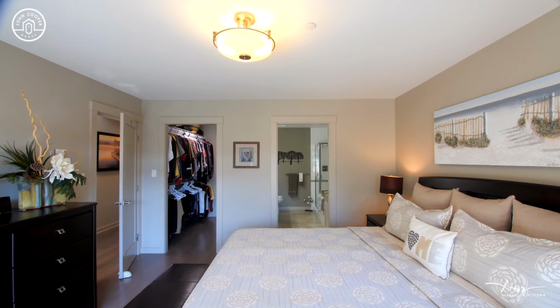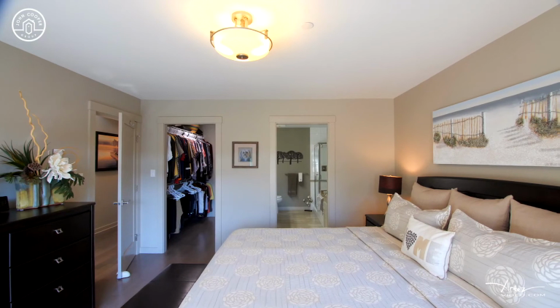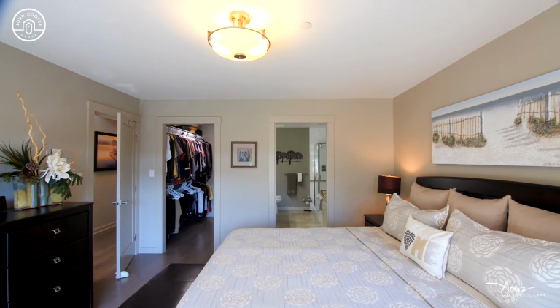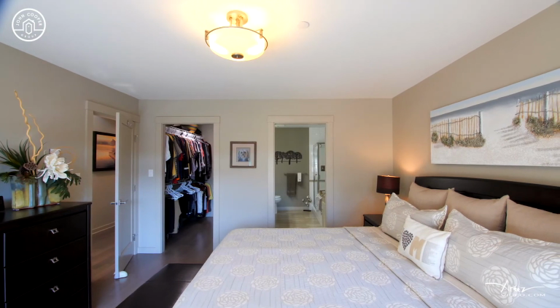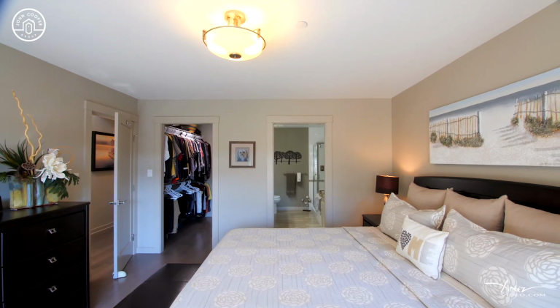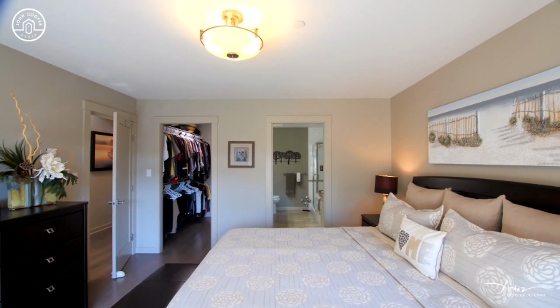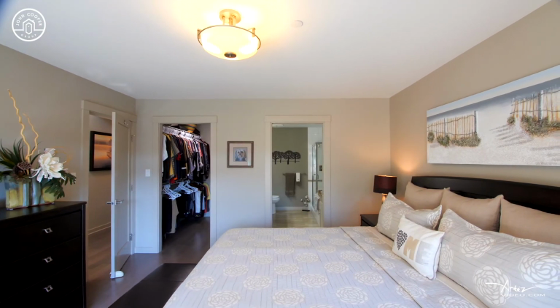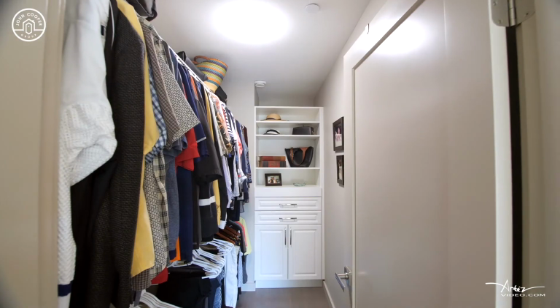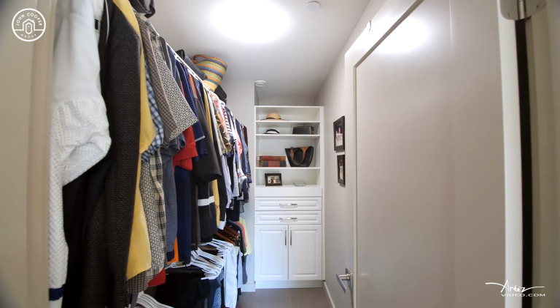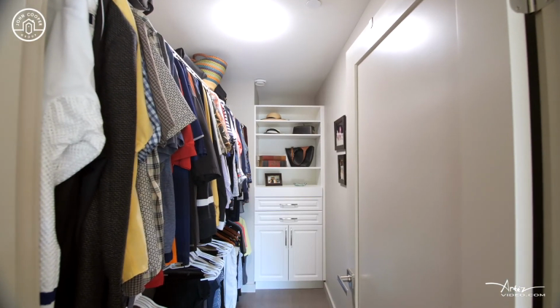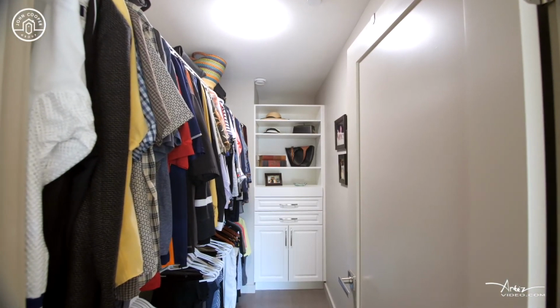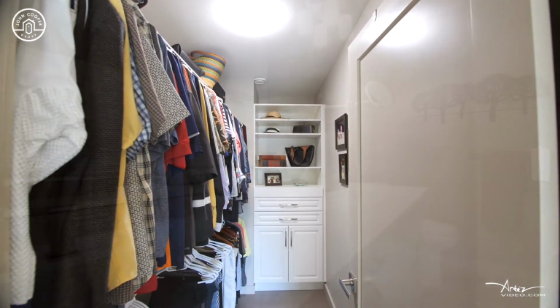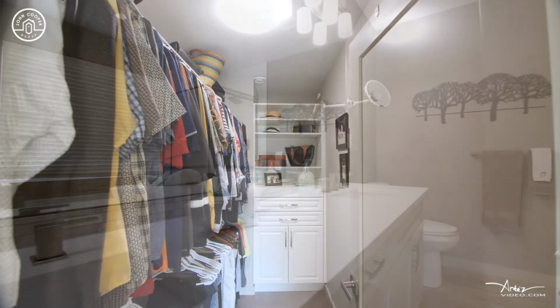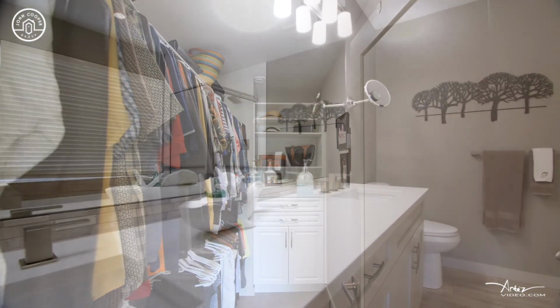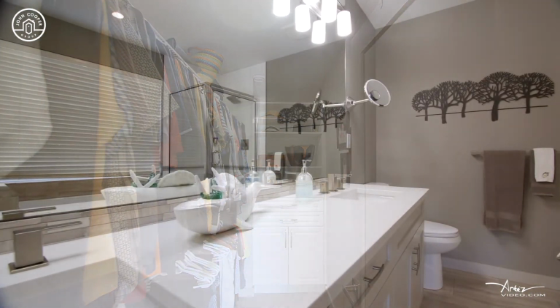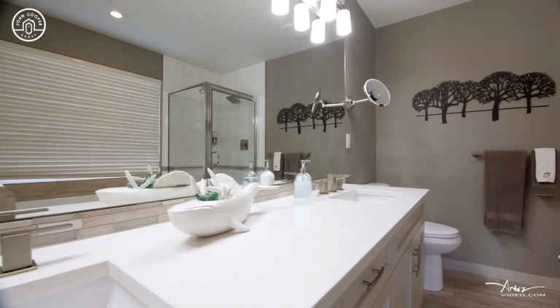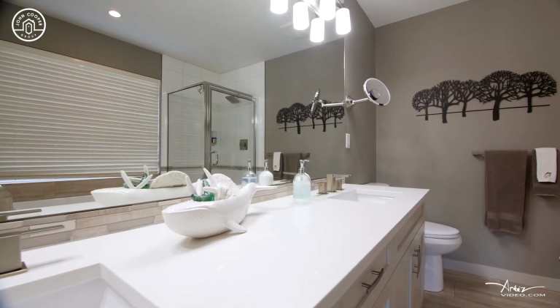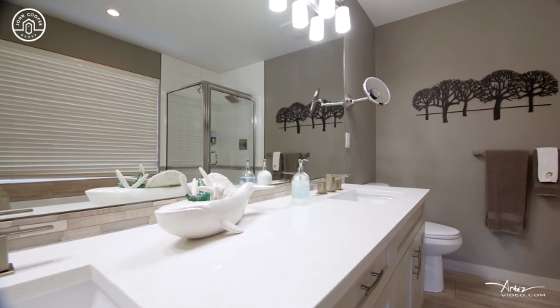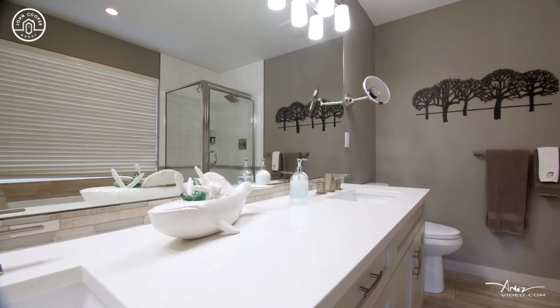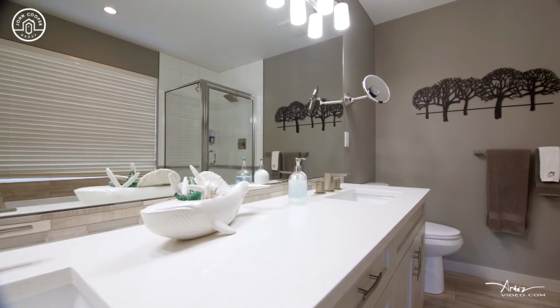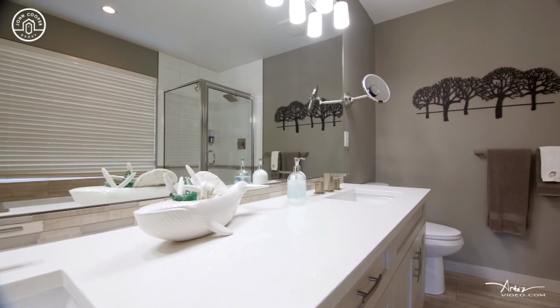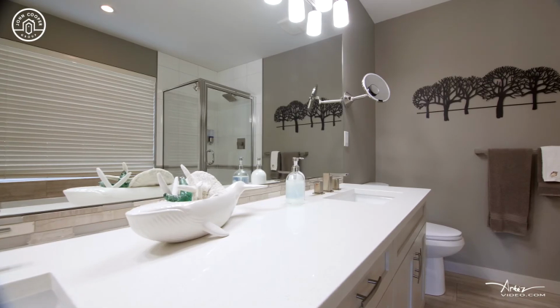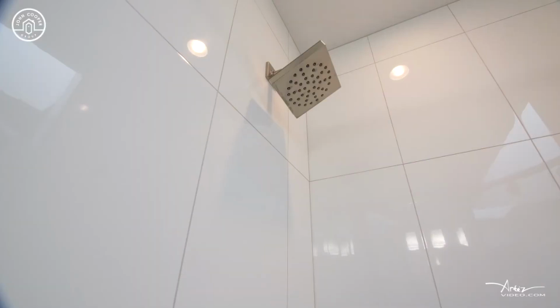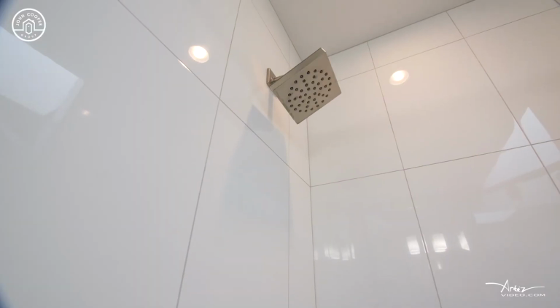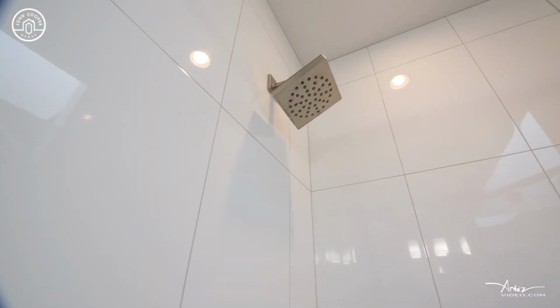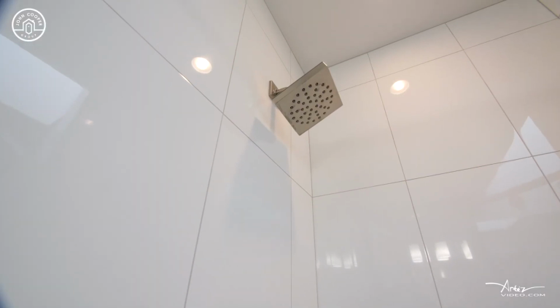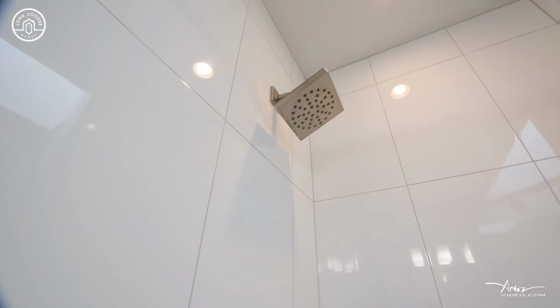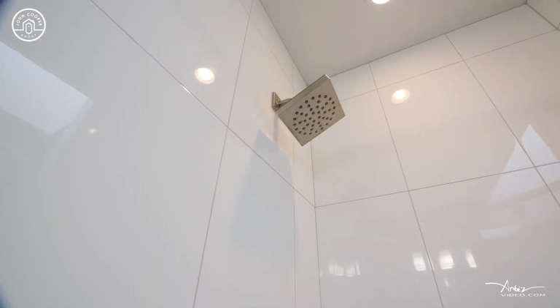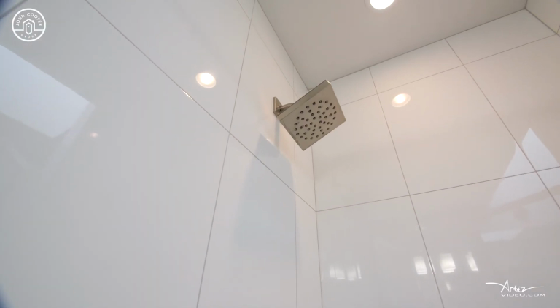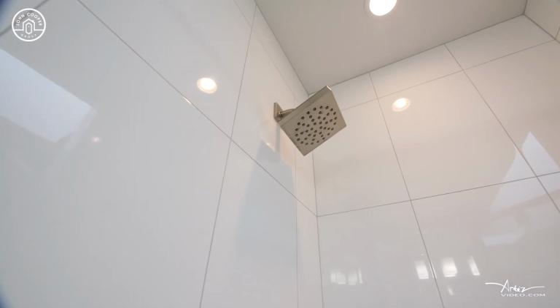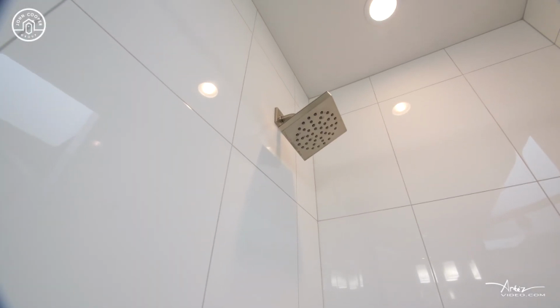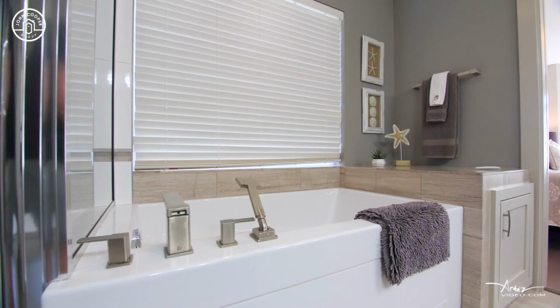The primary suite has walk-in closets and a full ensuite with dual vanities and a glass shower surround.